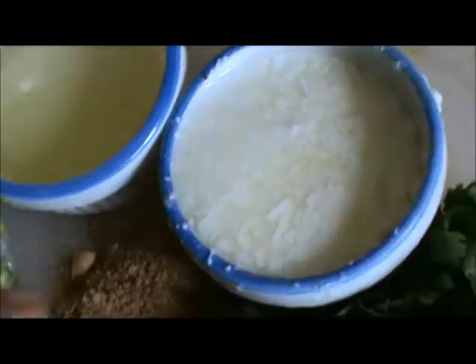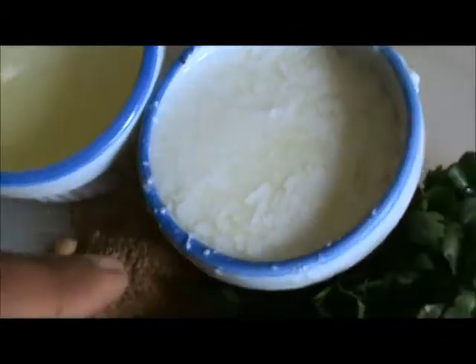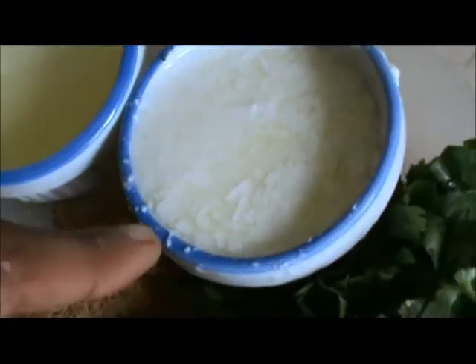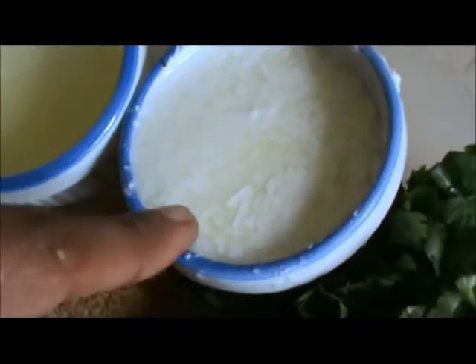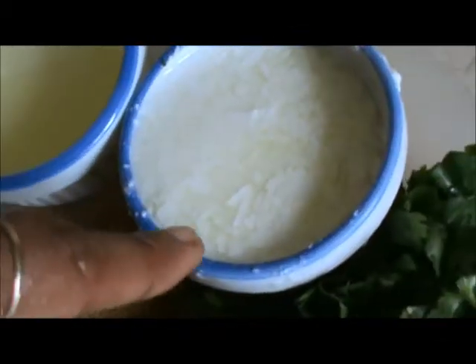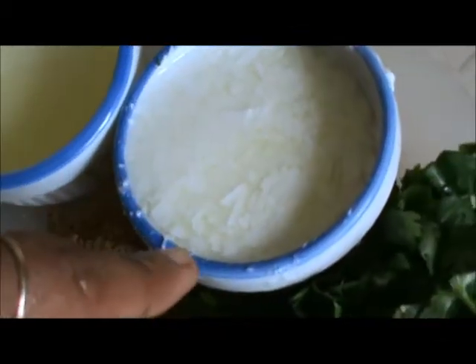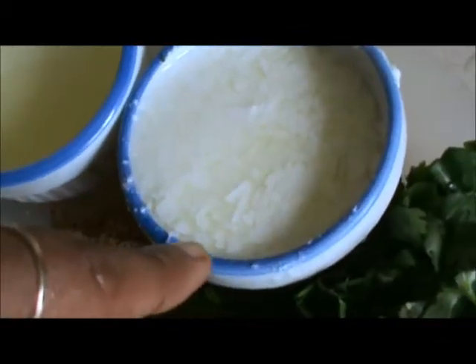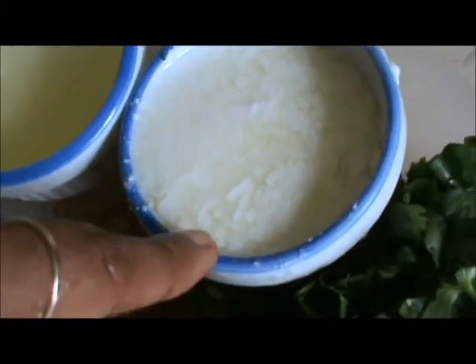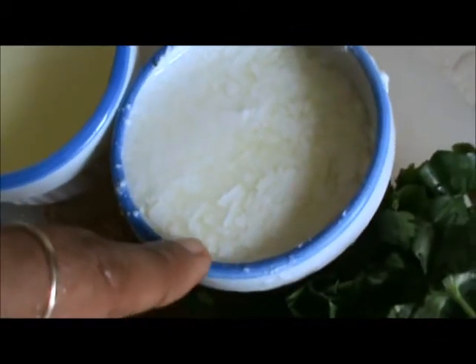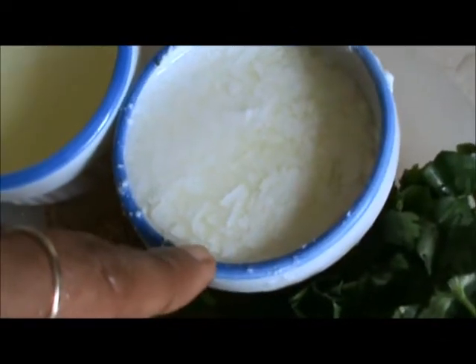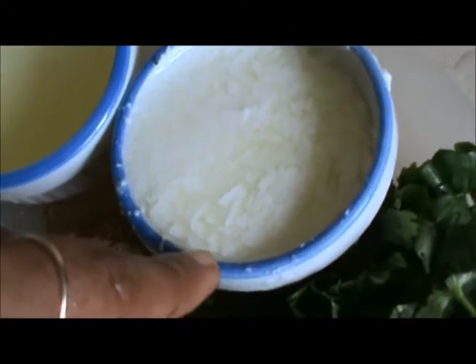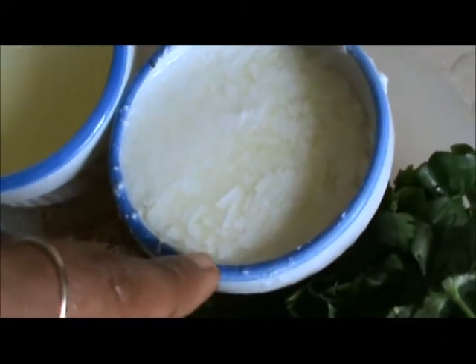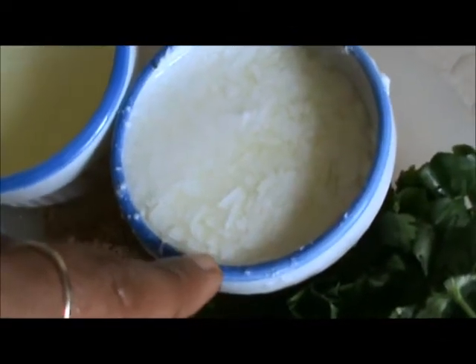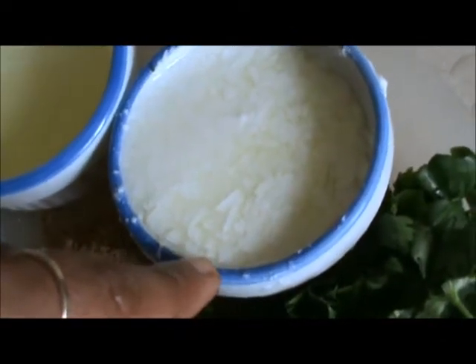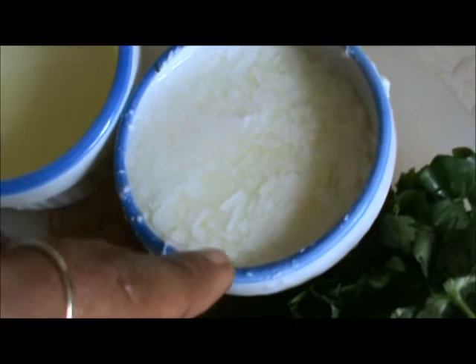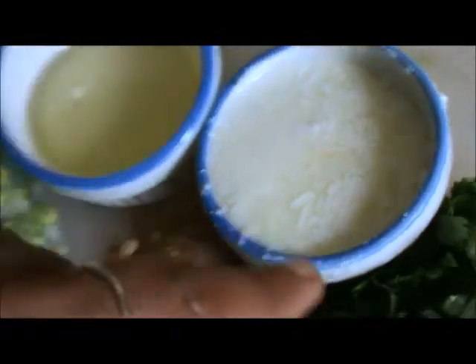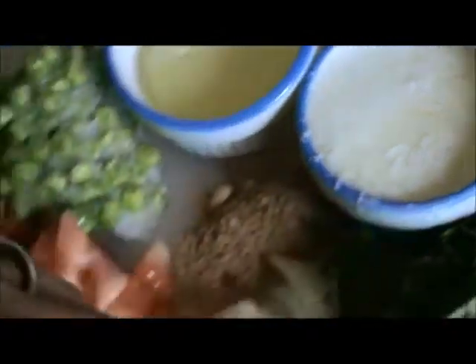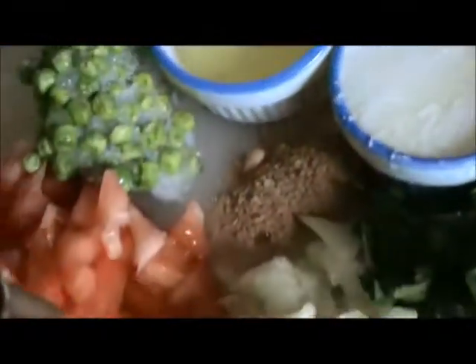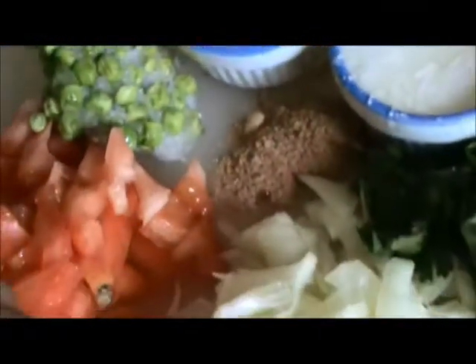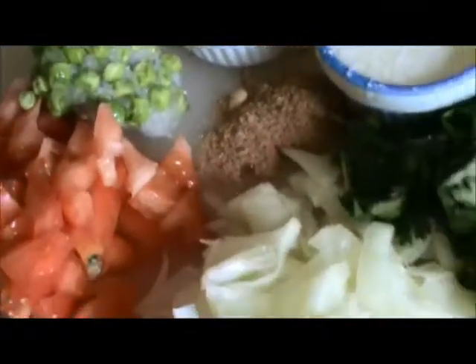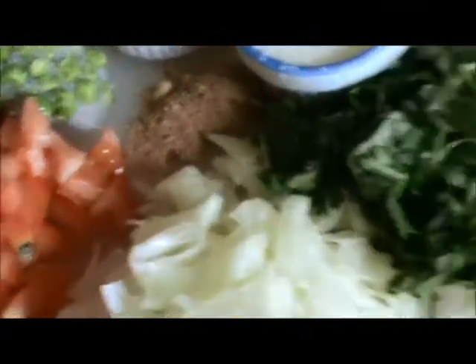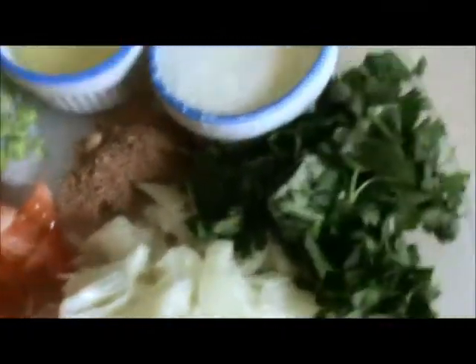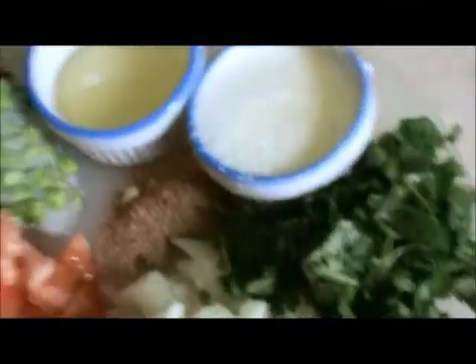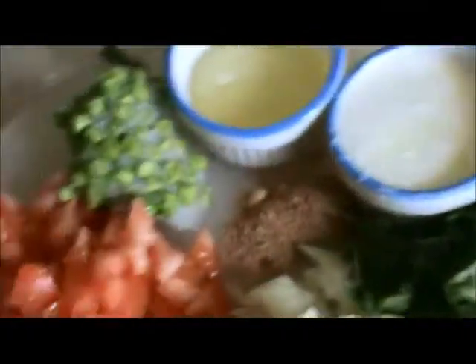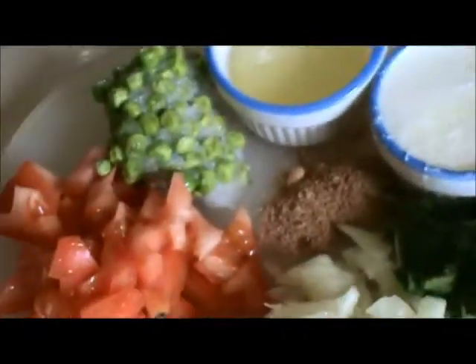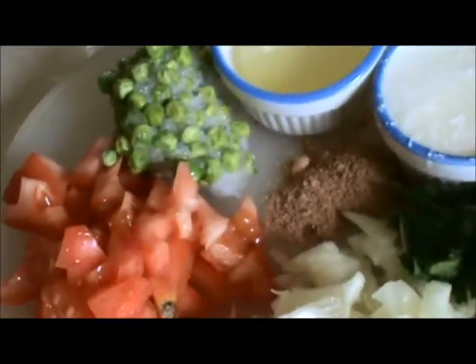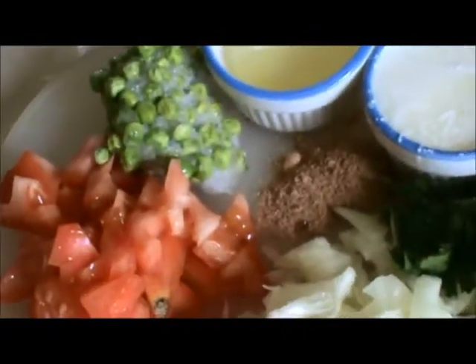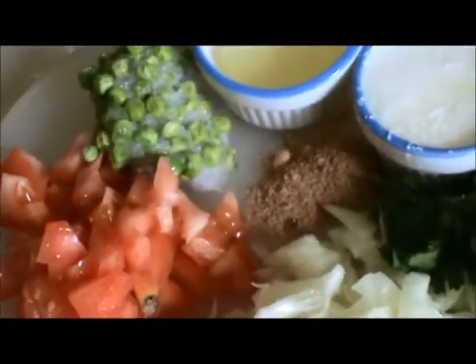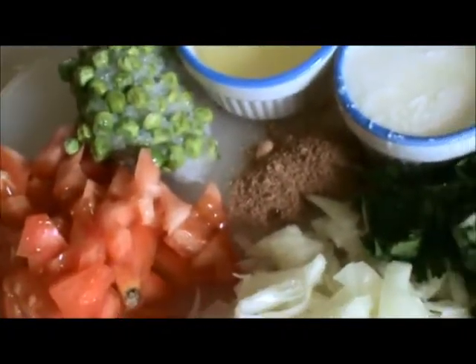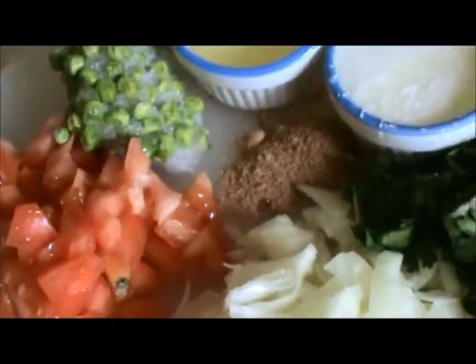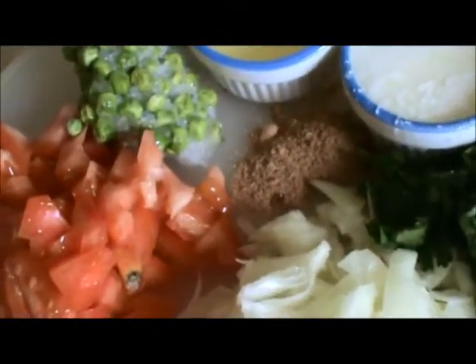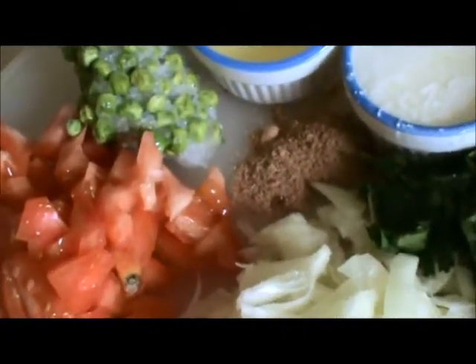Take half a cup of yogurt and mix all these ingredients with bread crumbs.